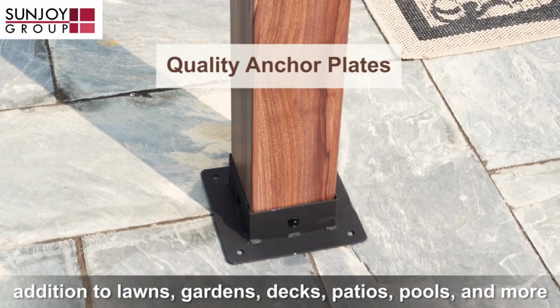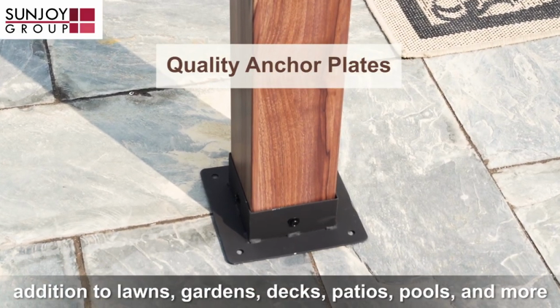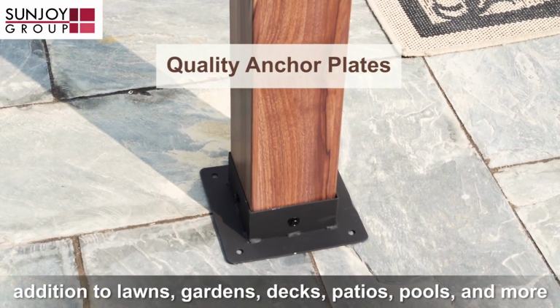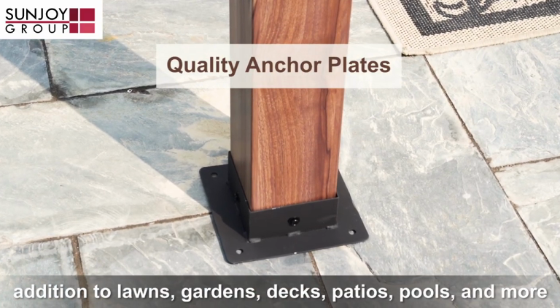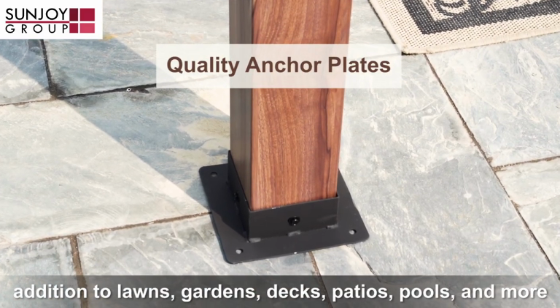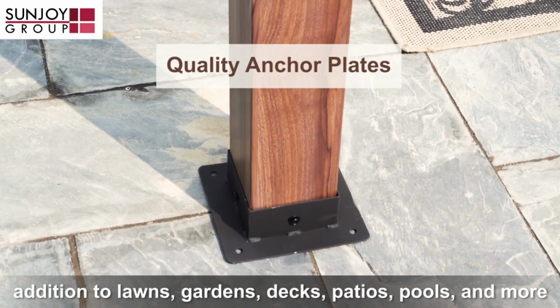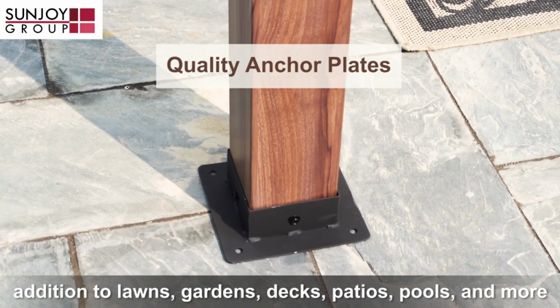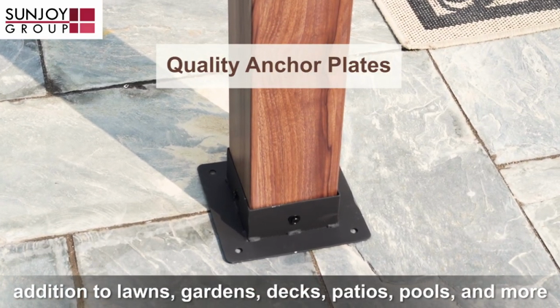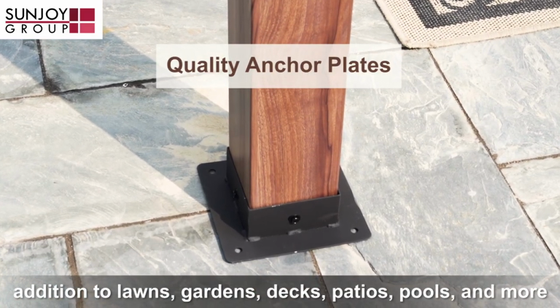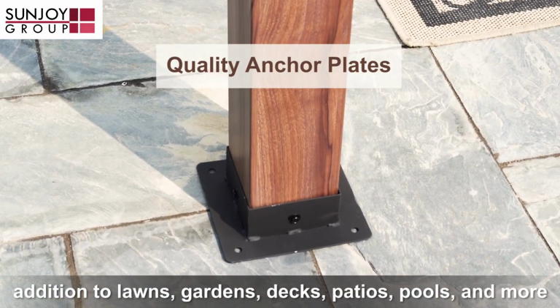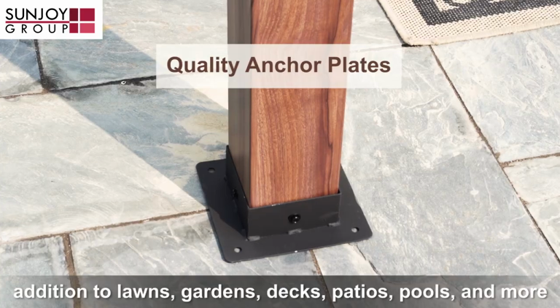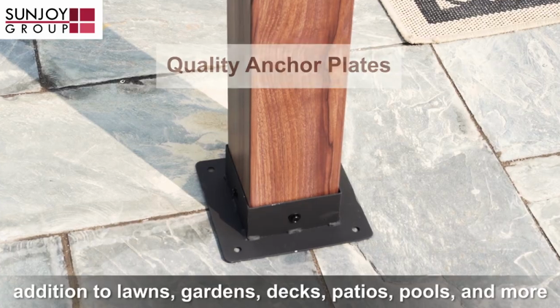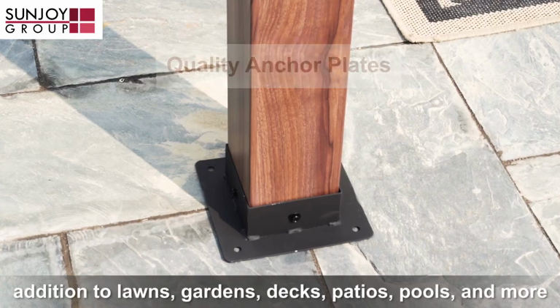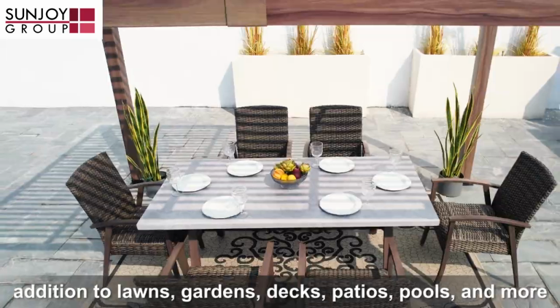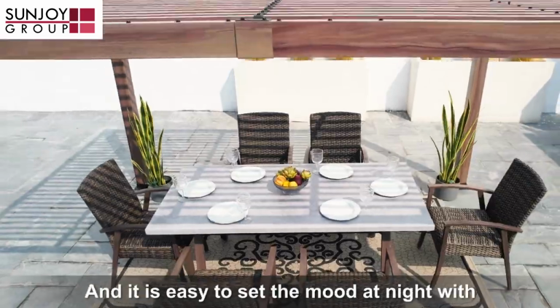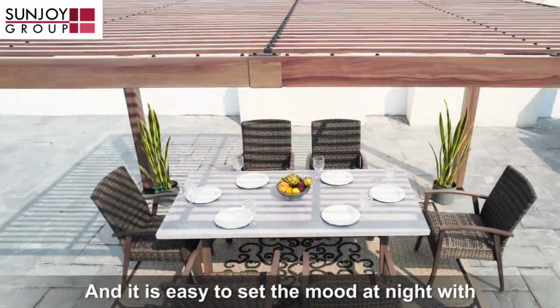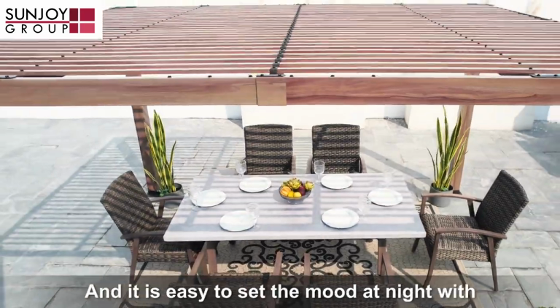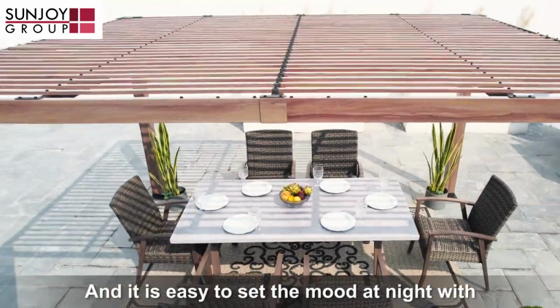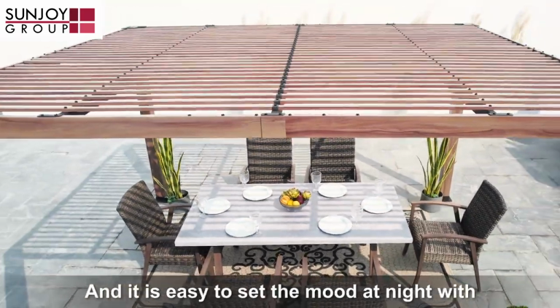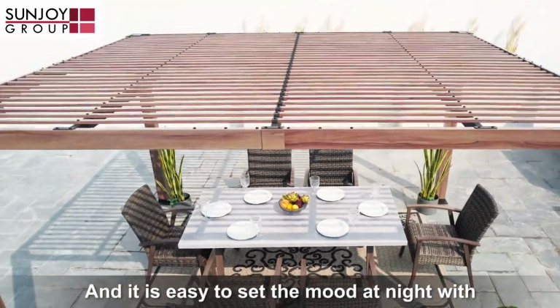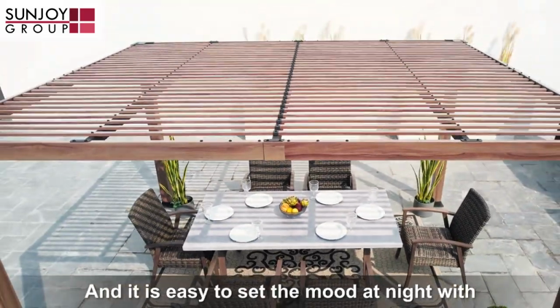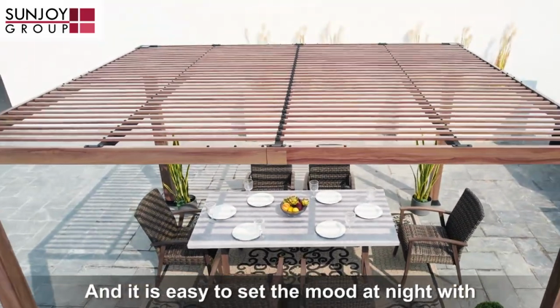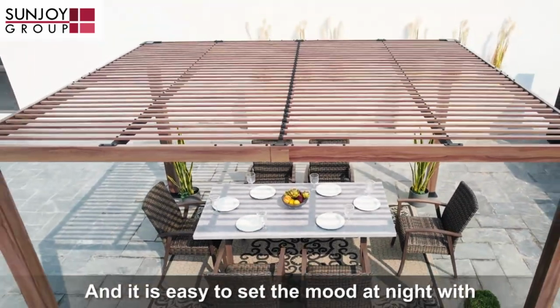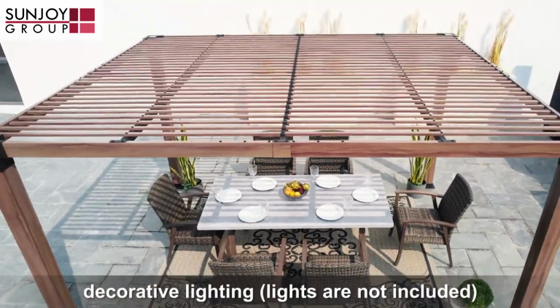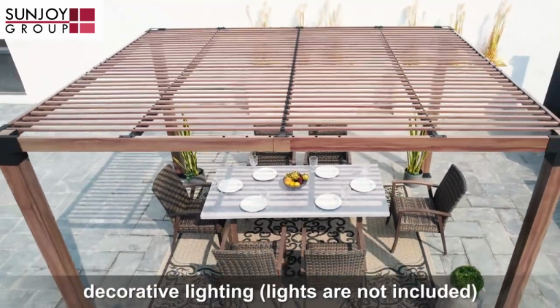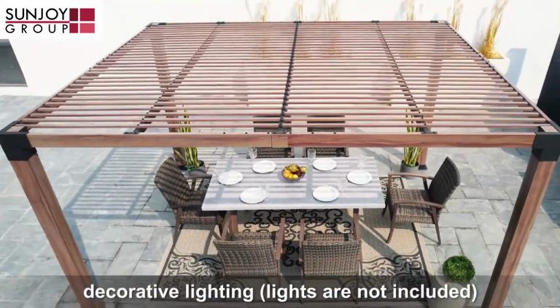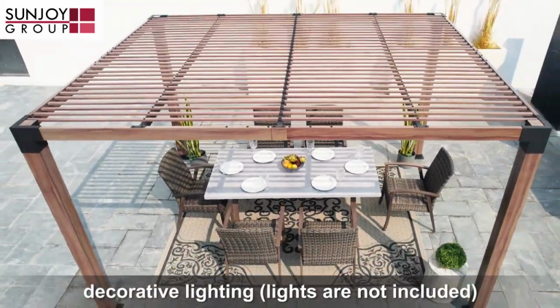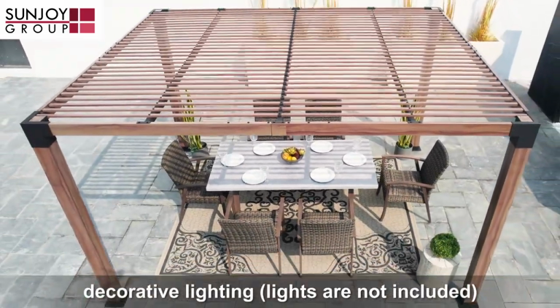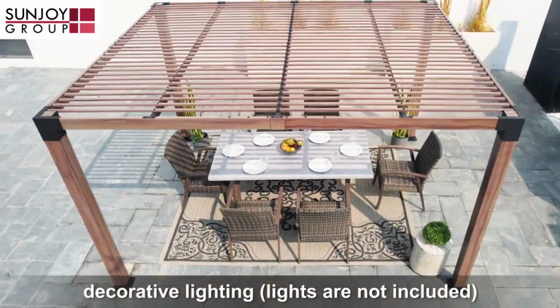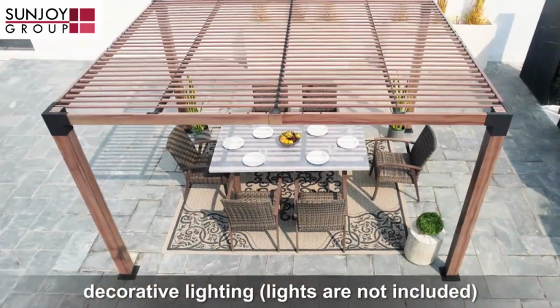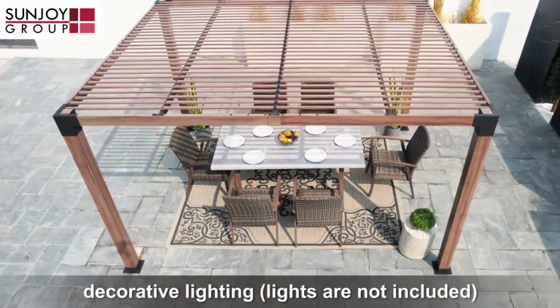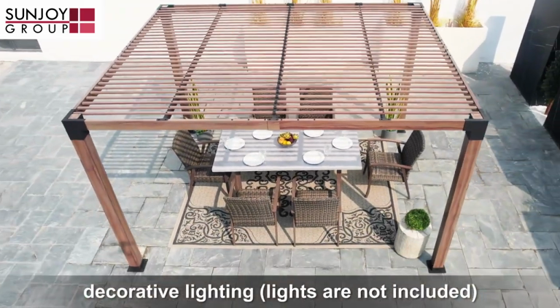gardens, decks, patios, pools, and more. It is easy to set the mood at night with decorative lighting. Lights are not included.